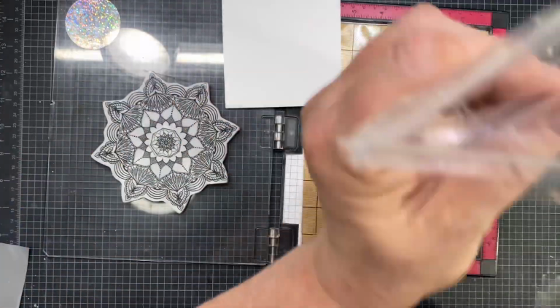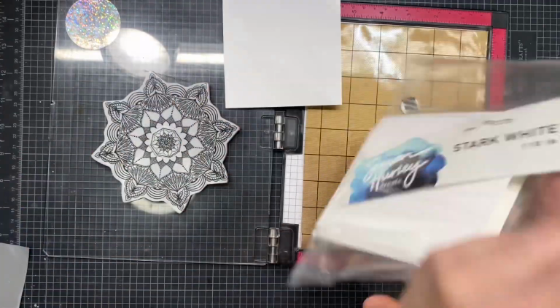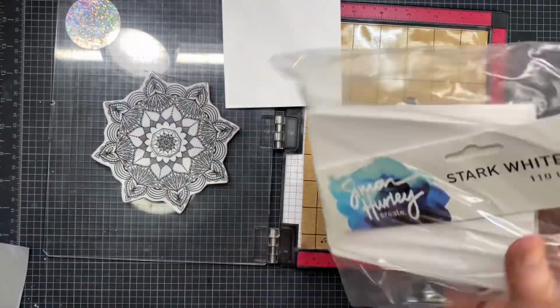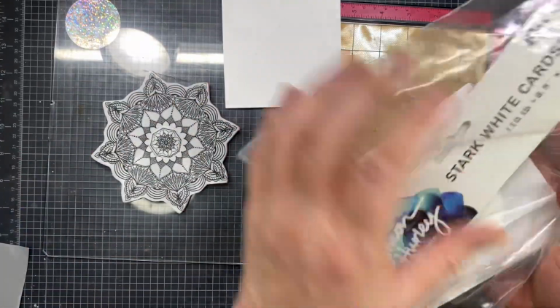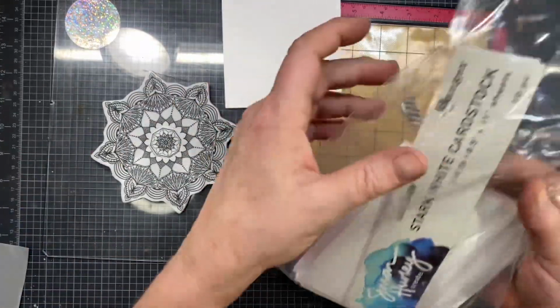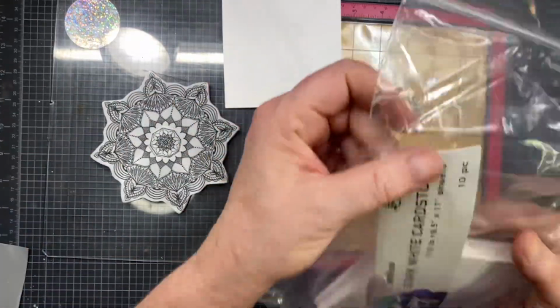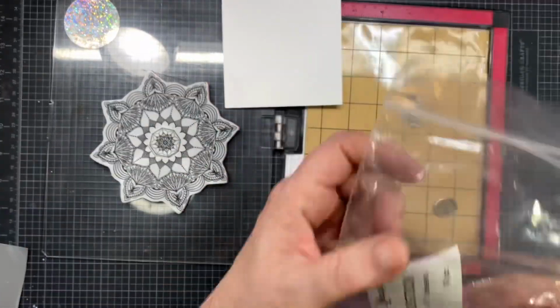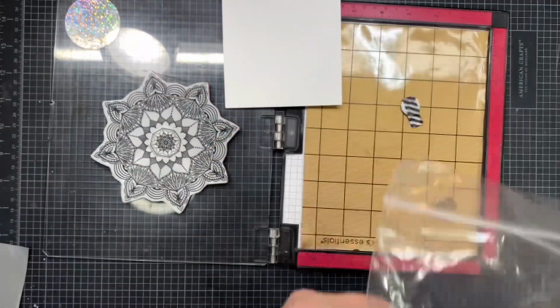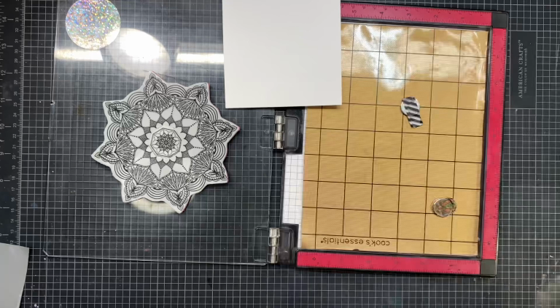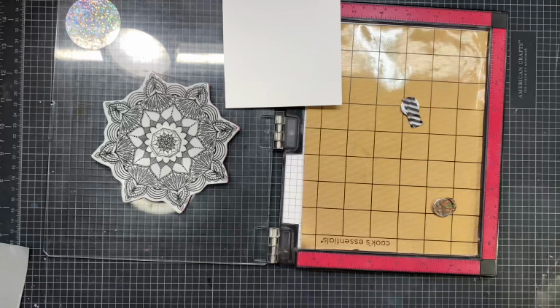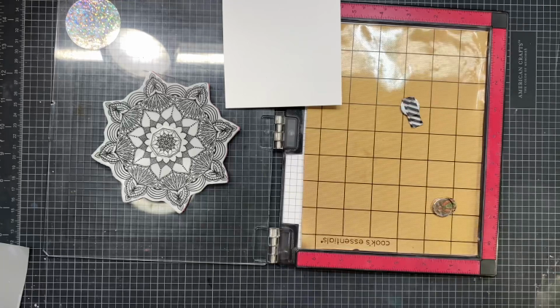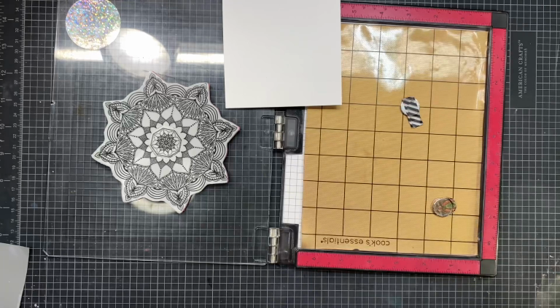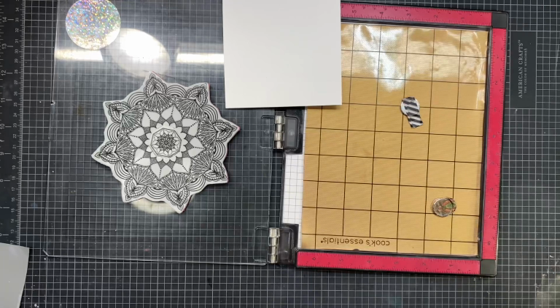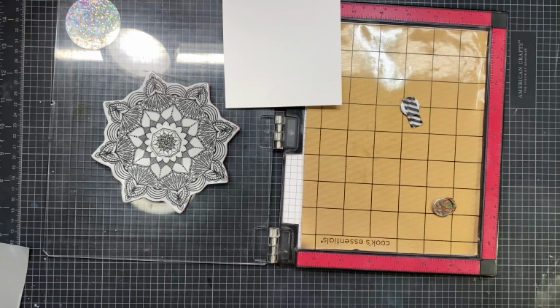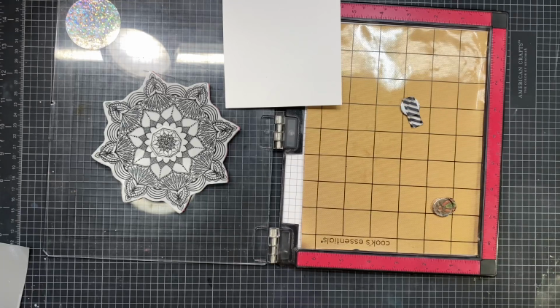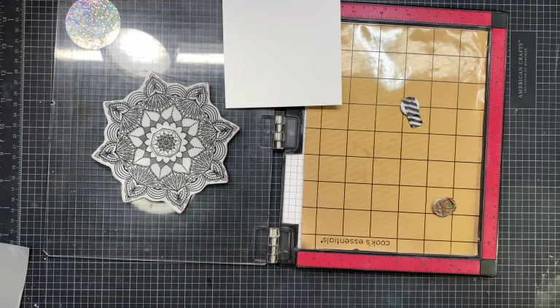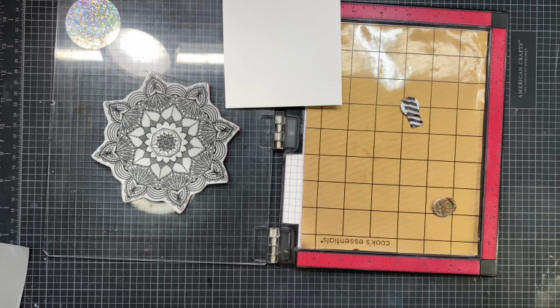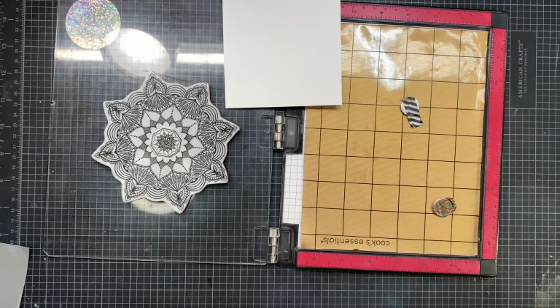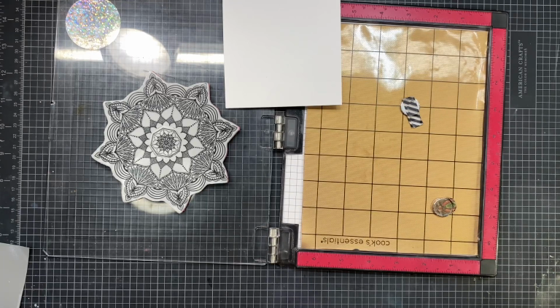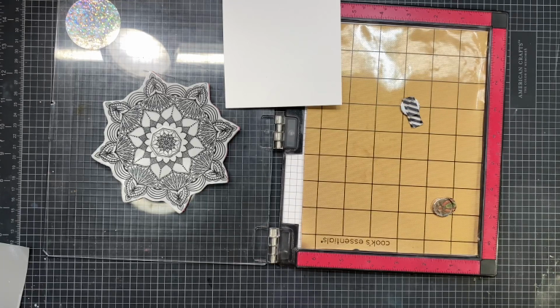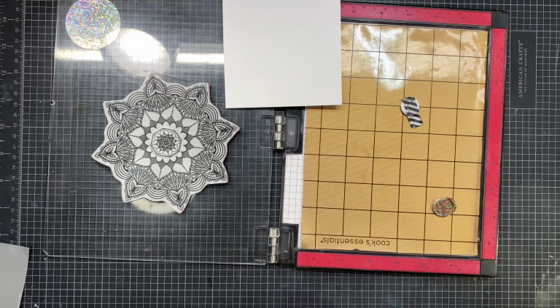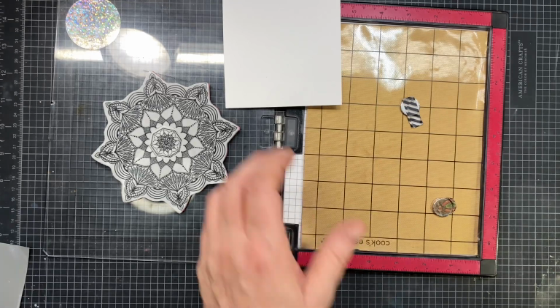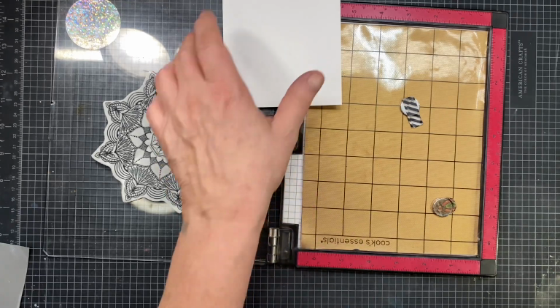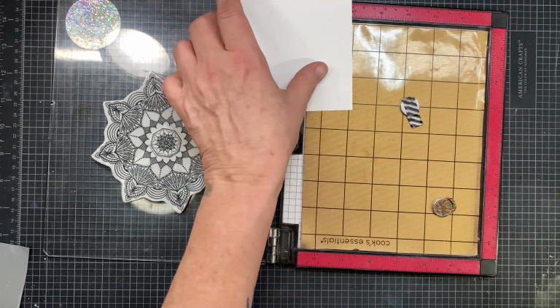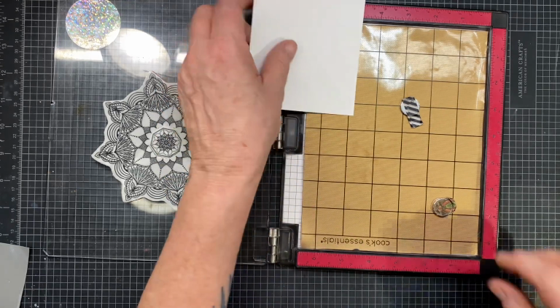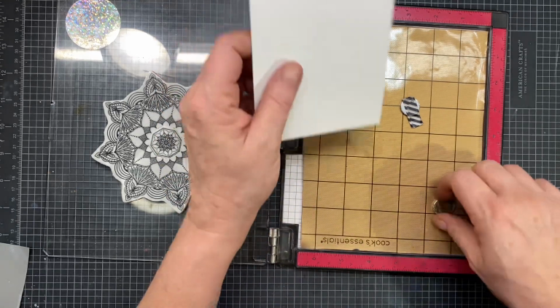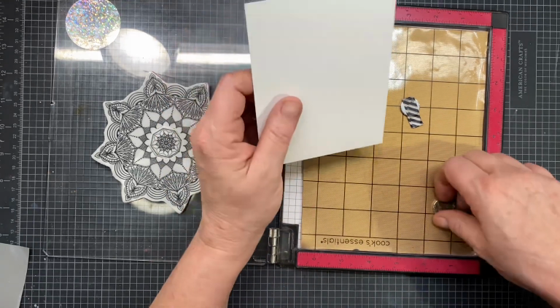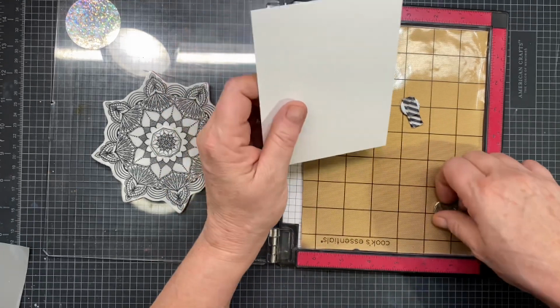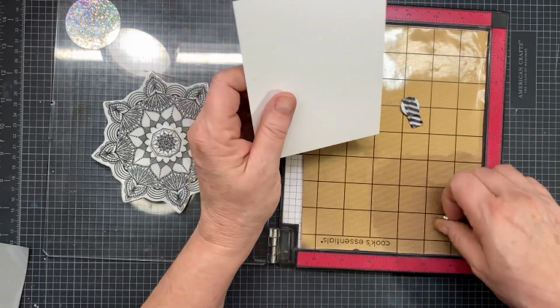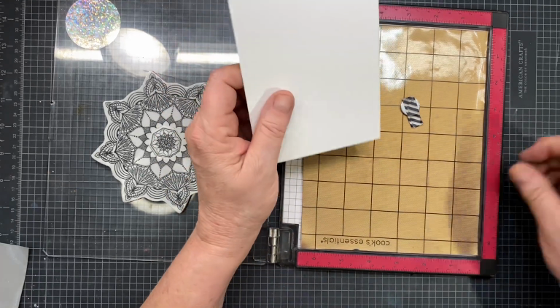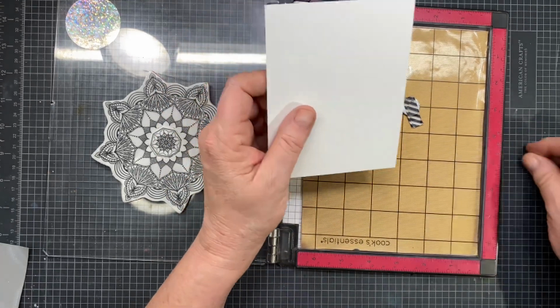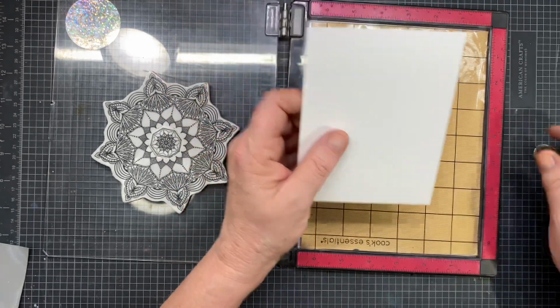This is the most beautiful cardstock to blend on, particularly if you're using Simon's inks.